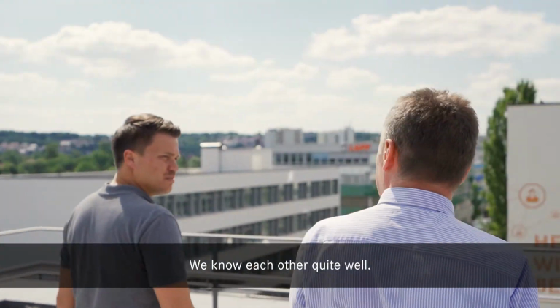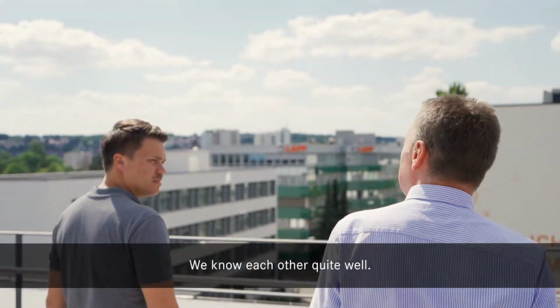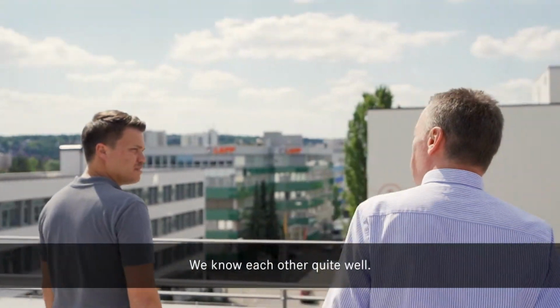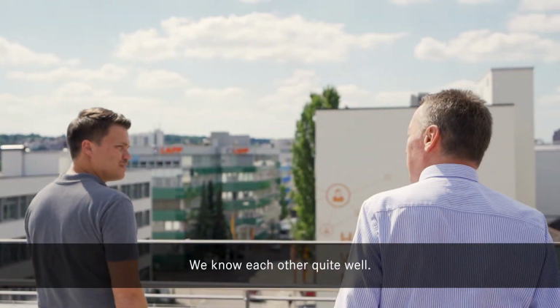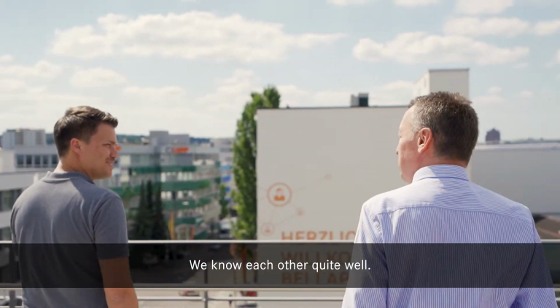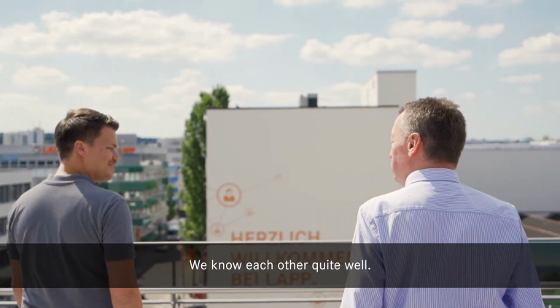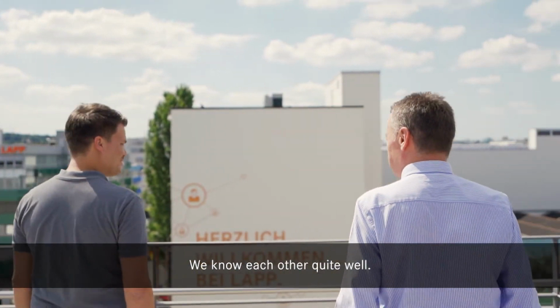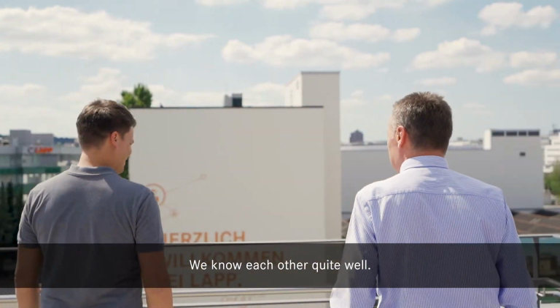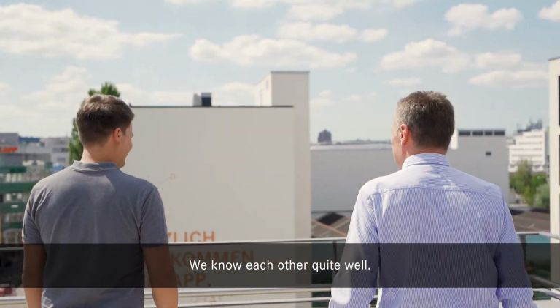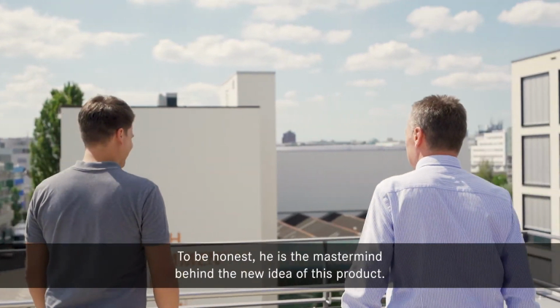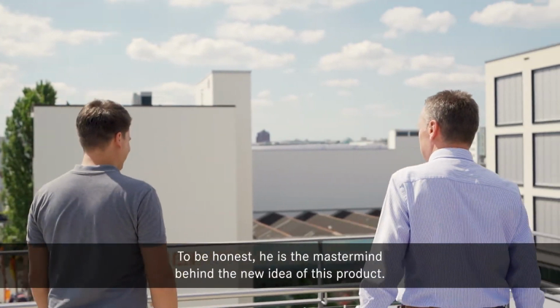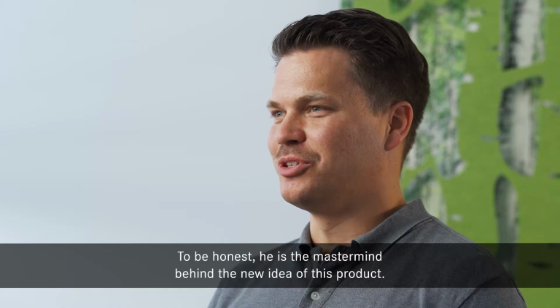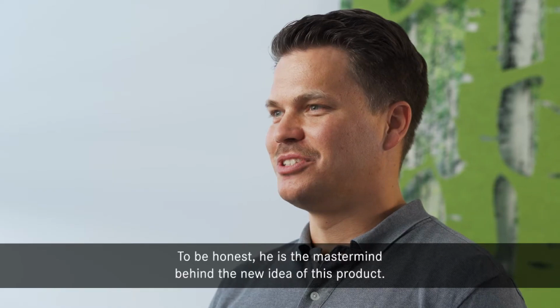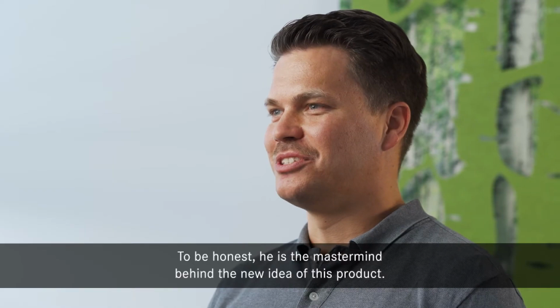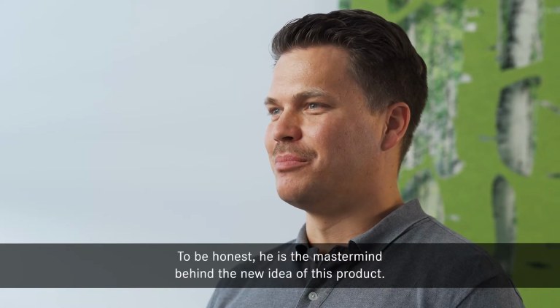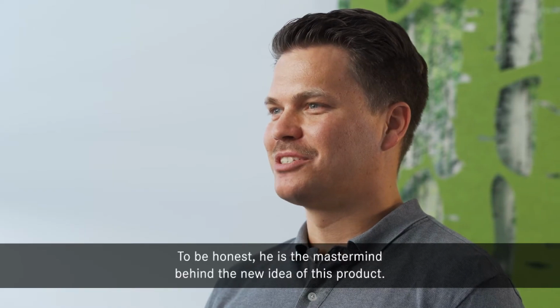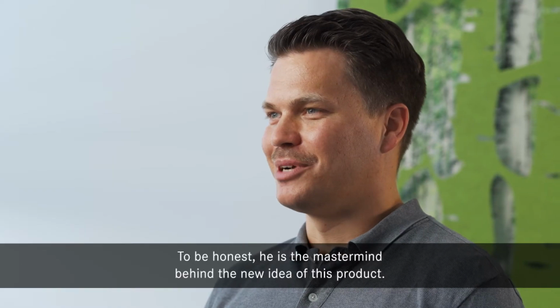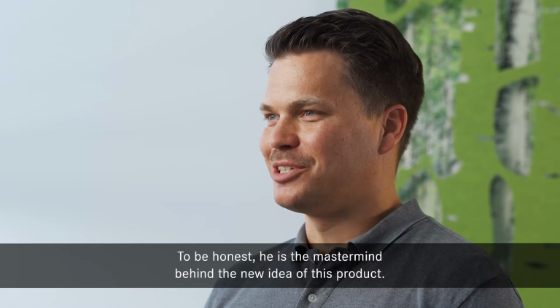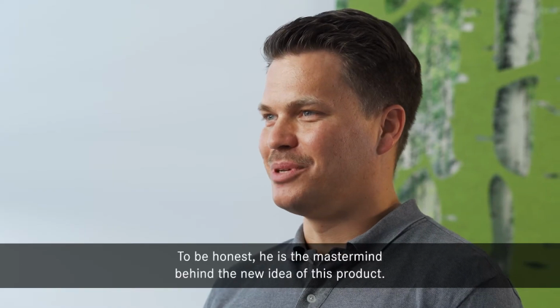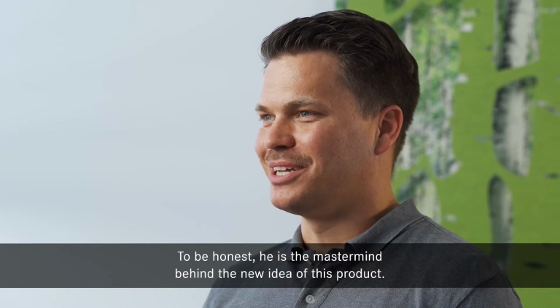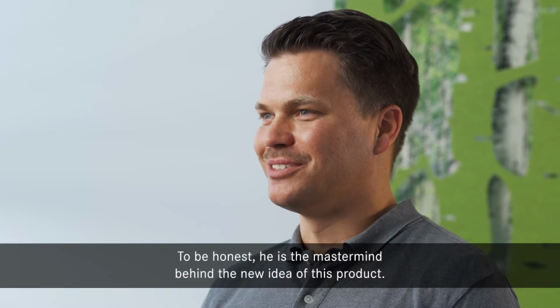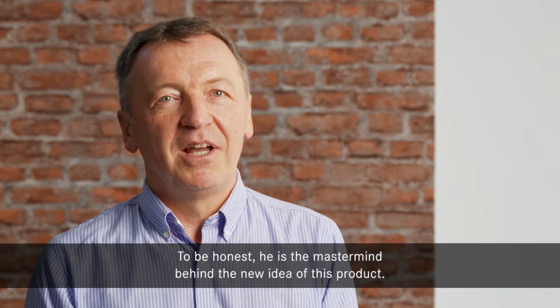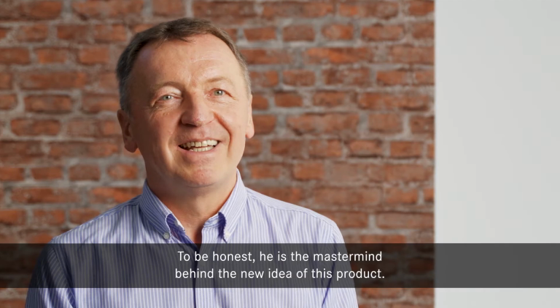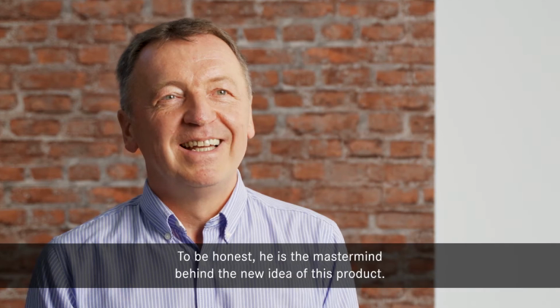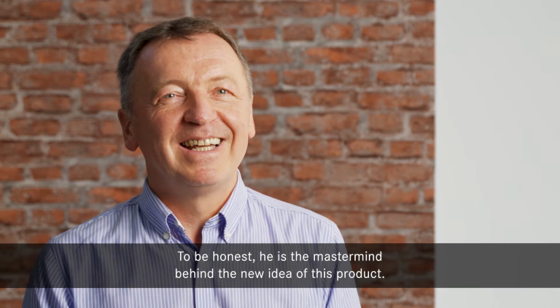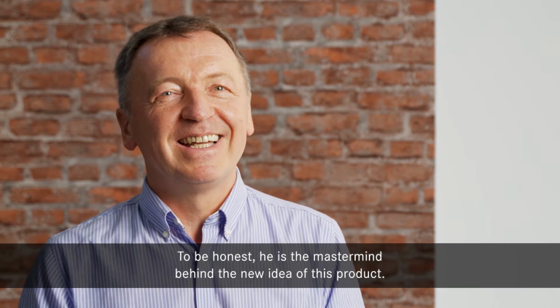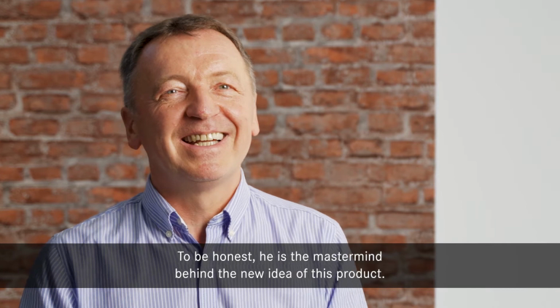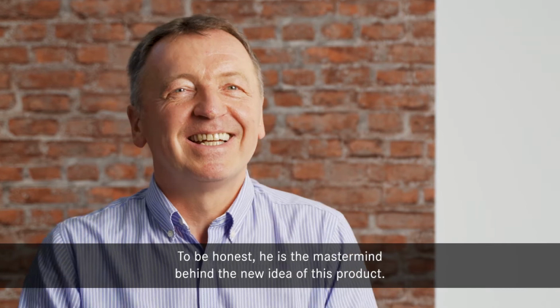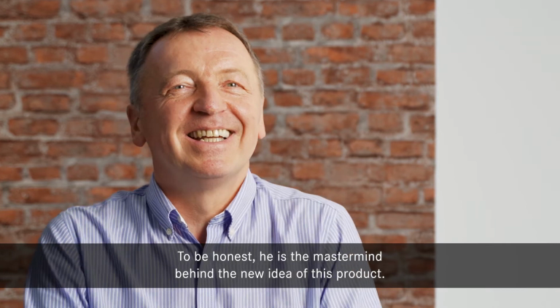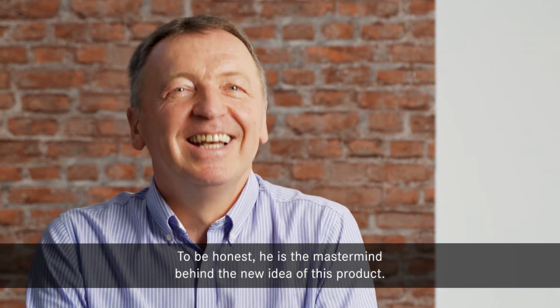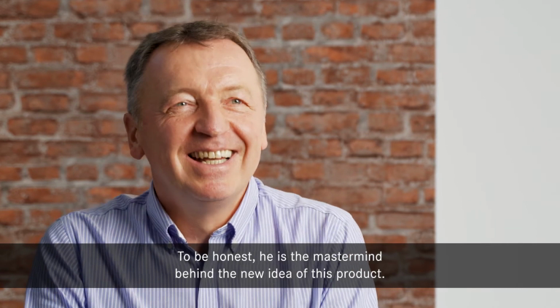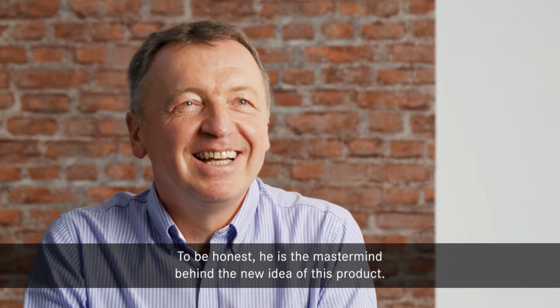I have worked together with Daniel for more than eight years now. We know each other quite well. To be honest, he is the mastermind behind the new idea of this product.